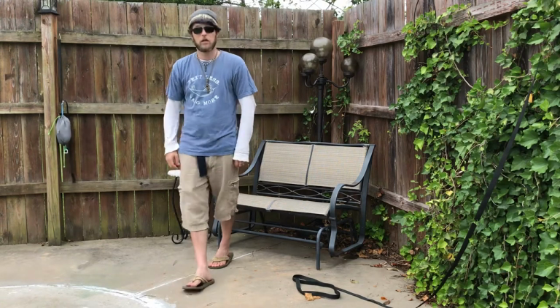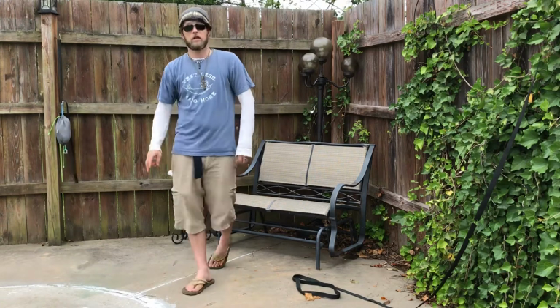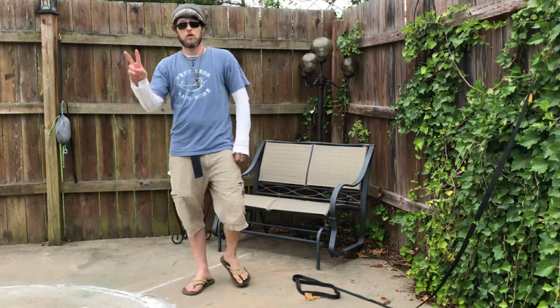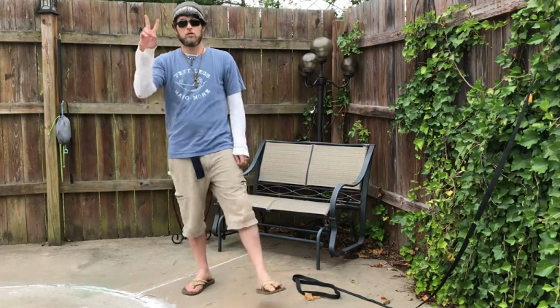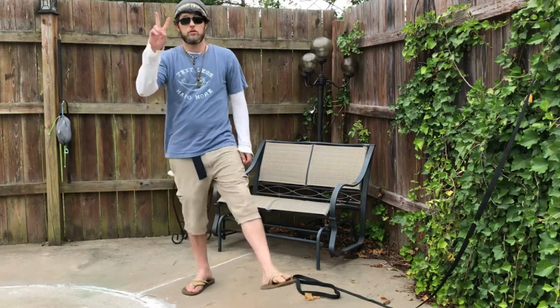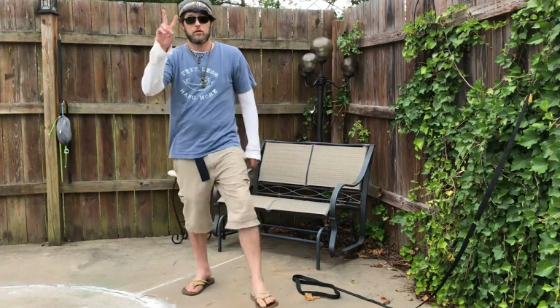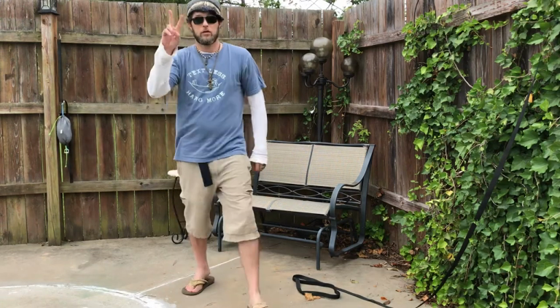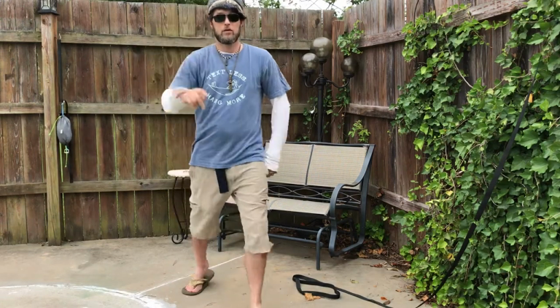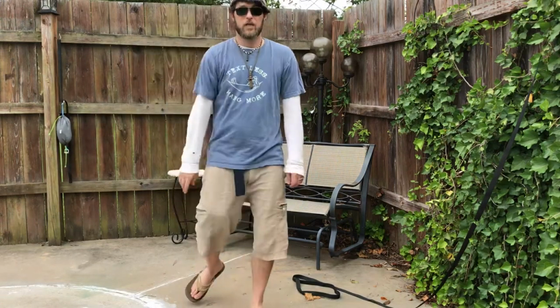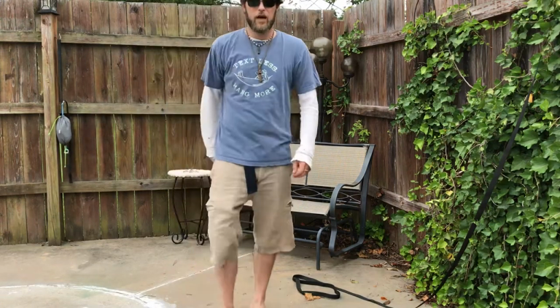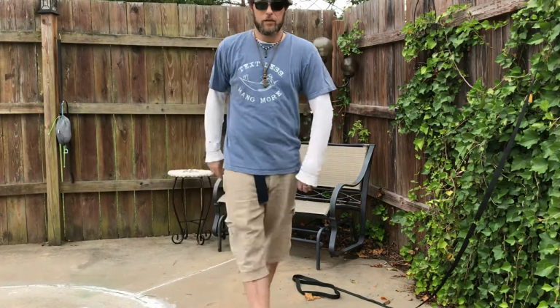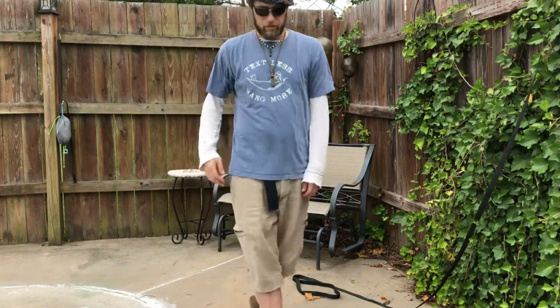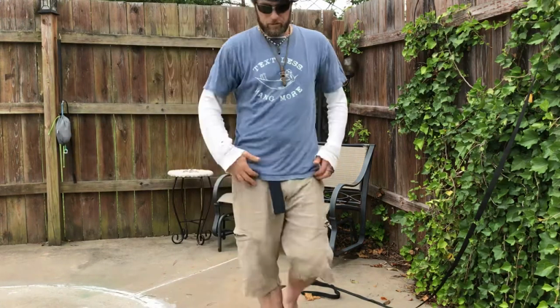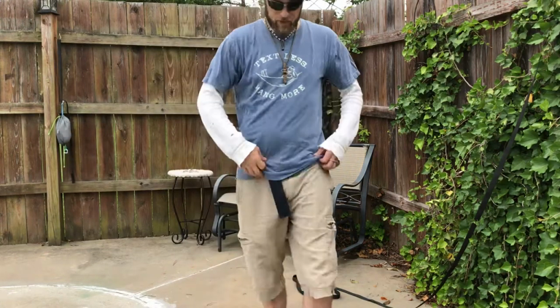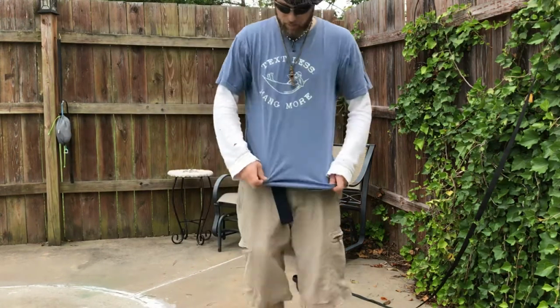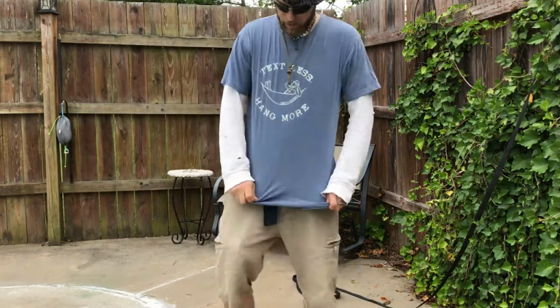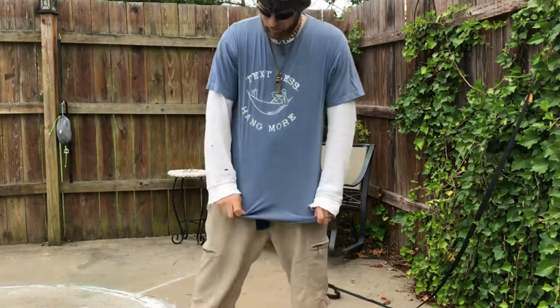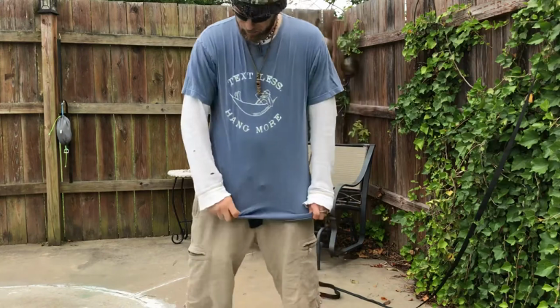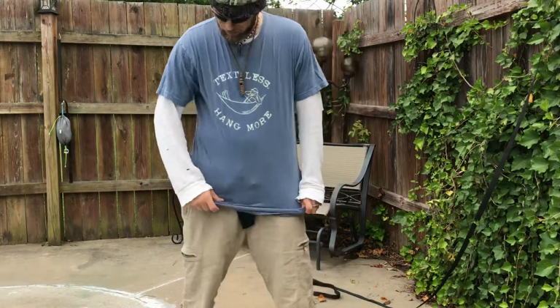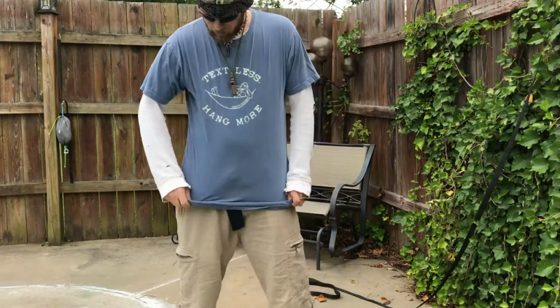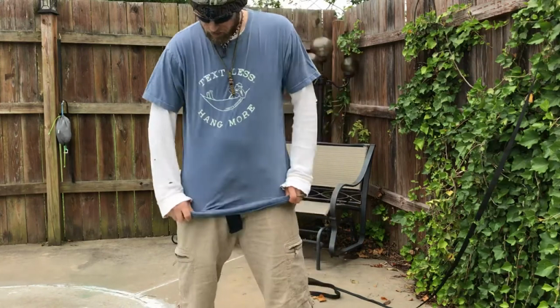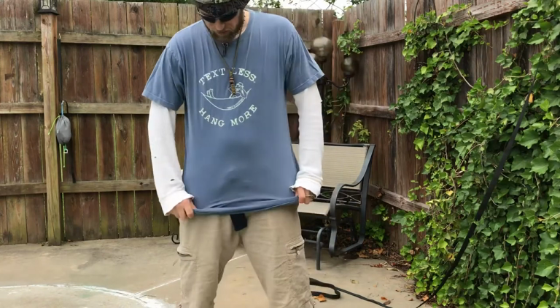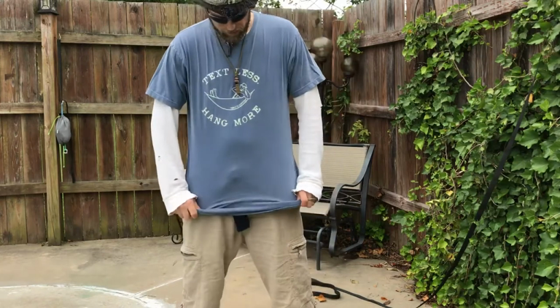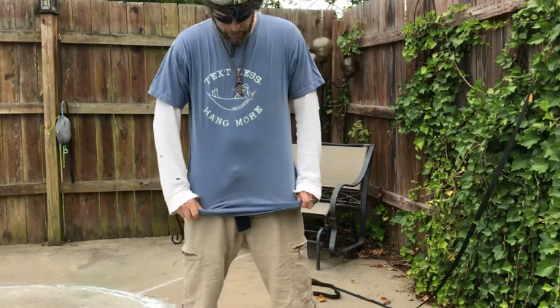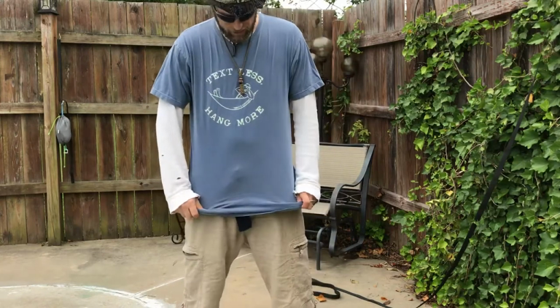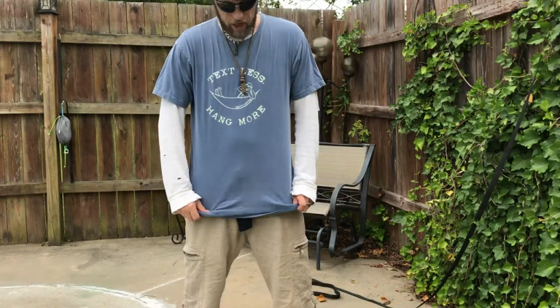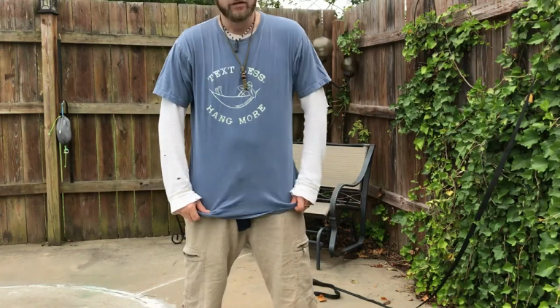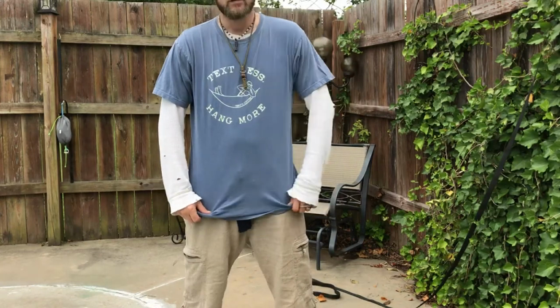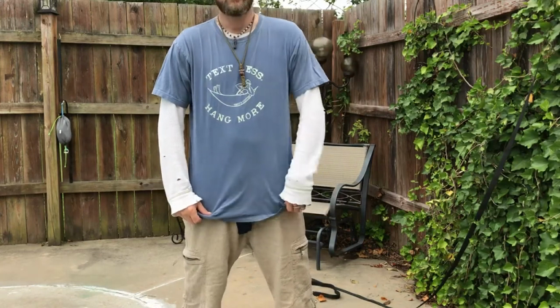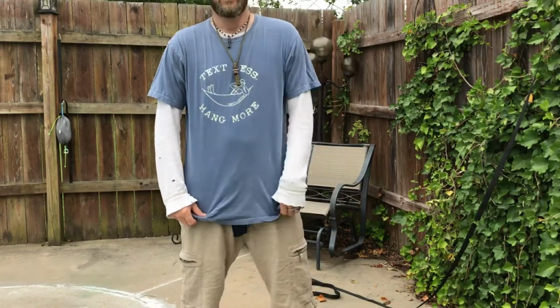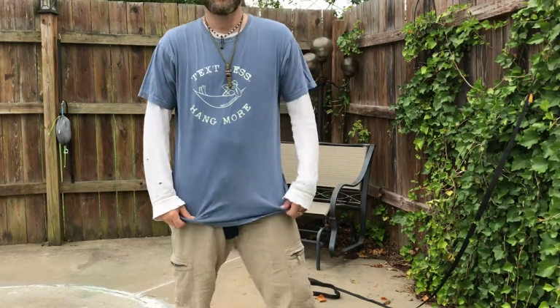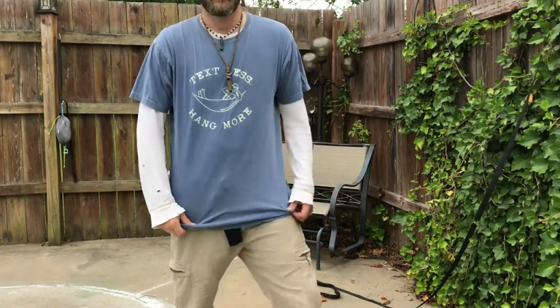Thank you. Scott from Terrapin Outfitters. Text less. Hang more.